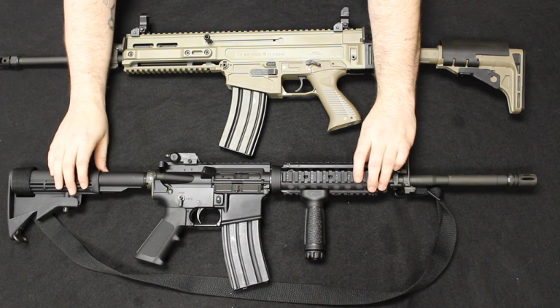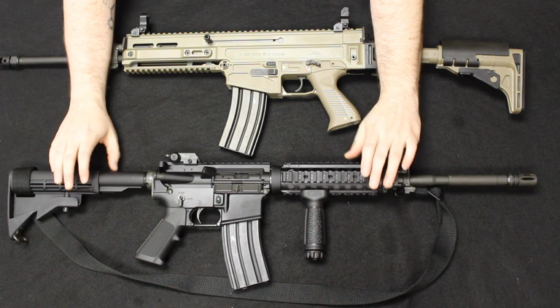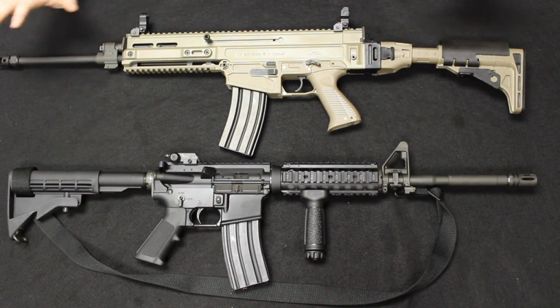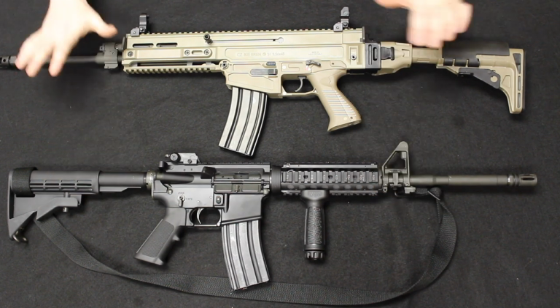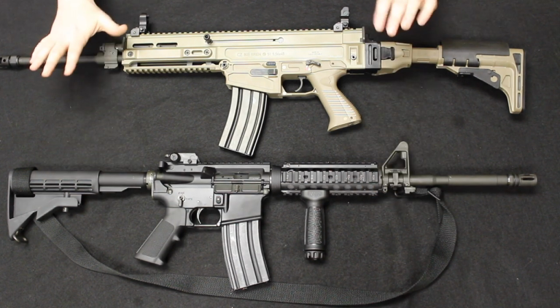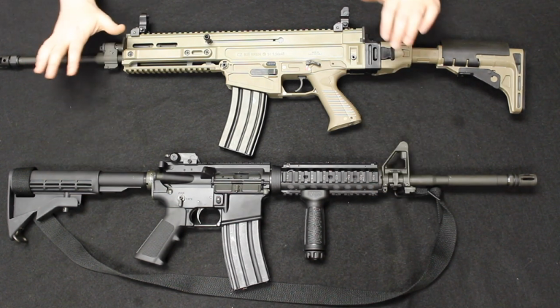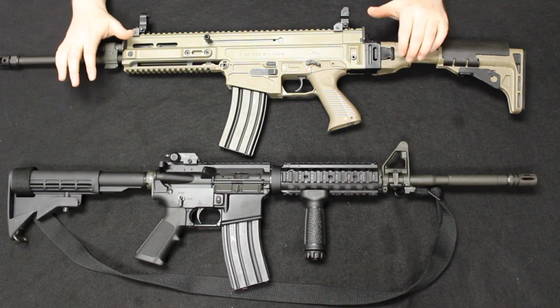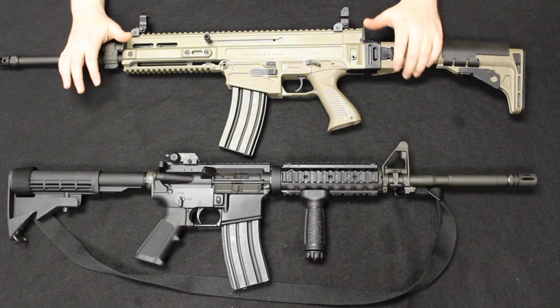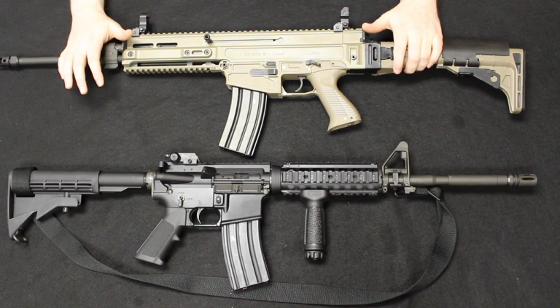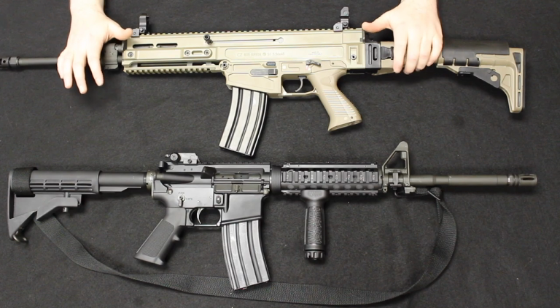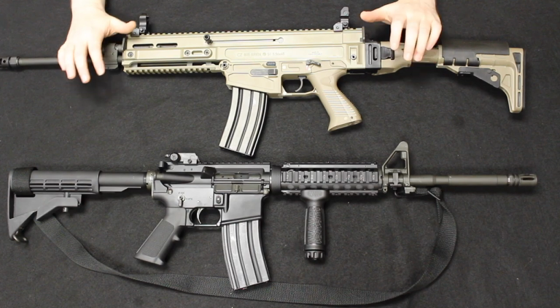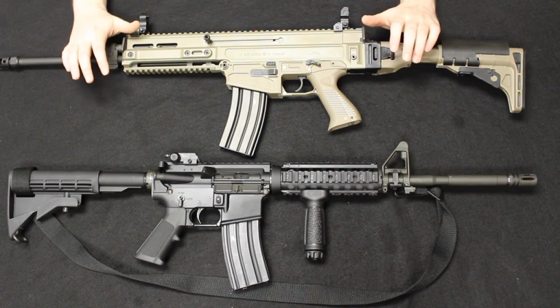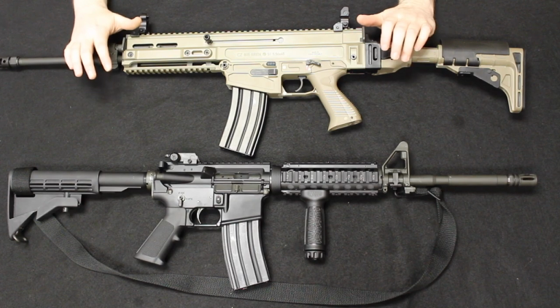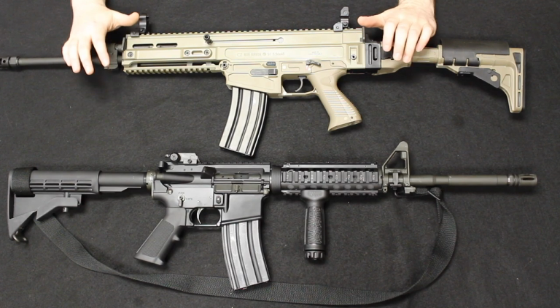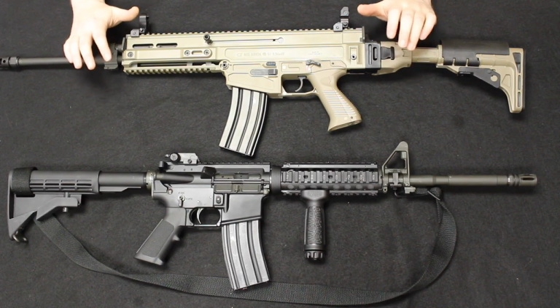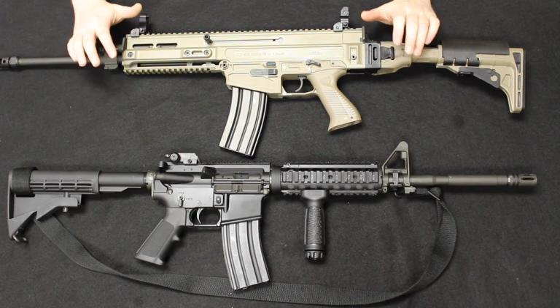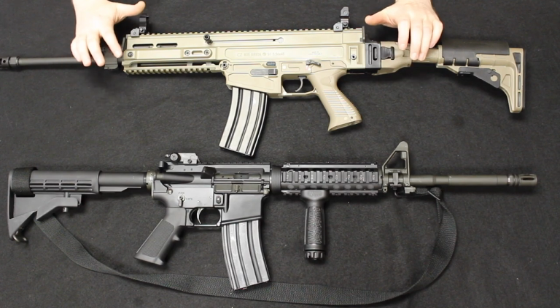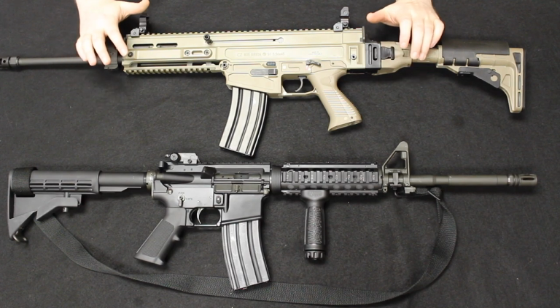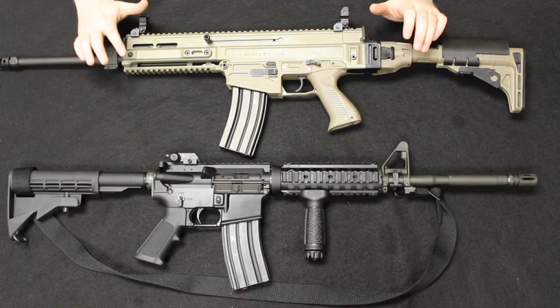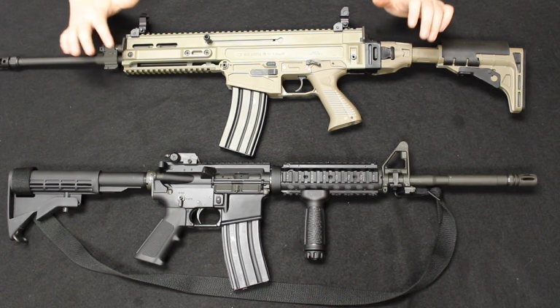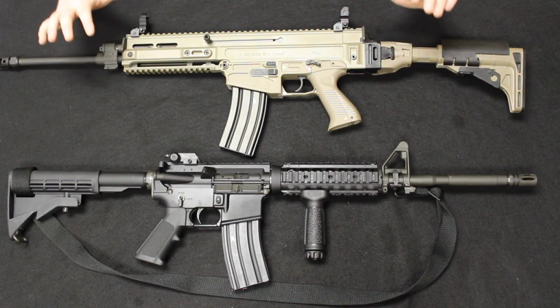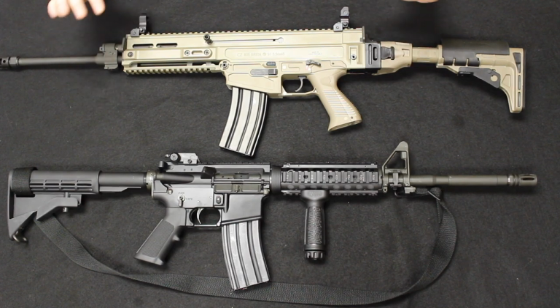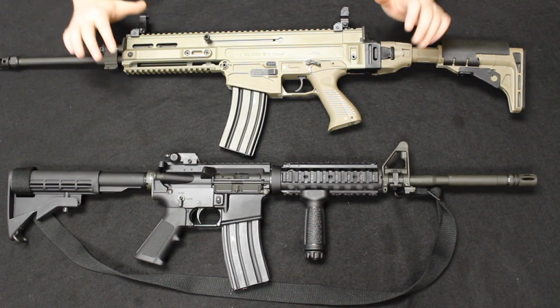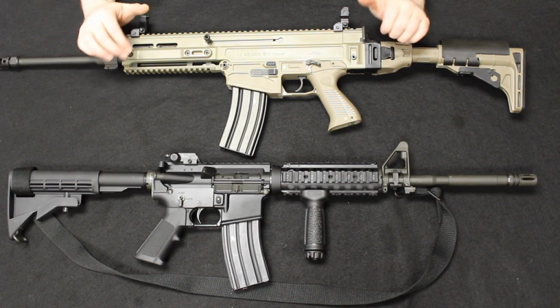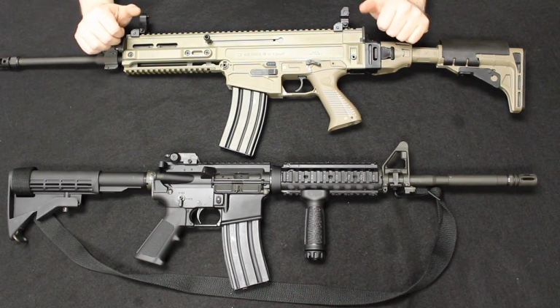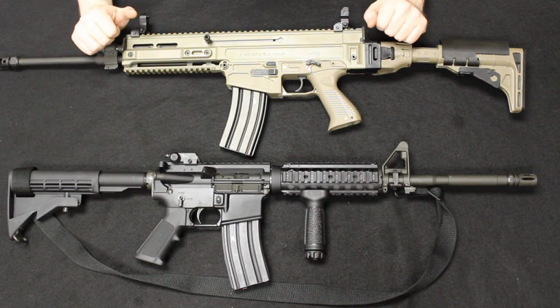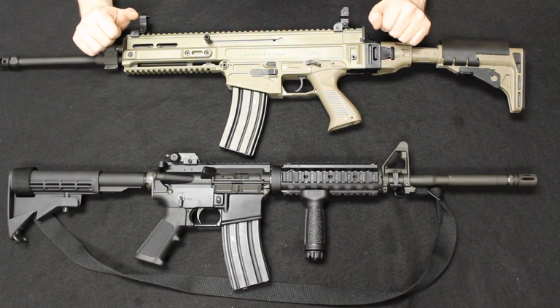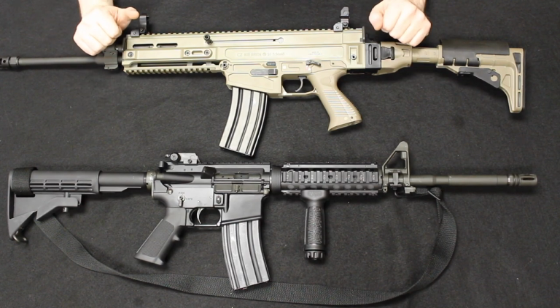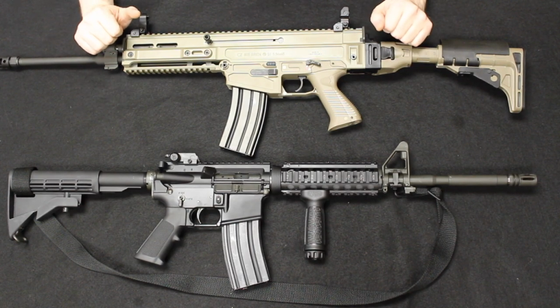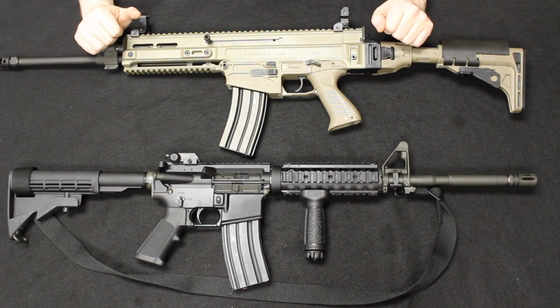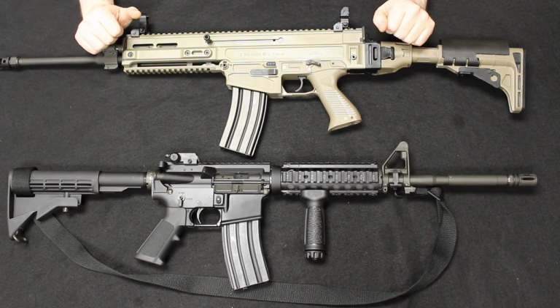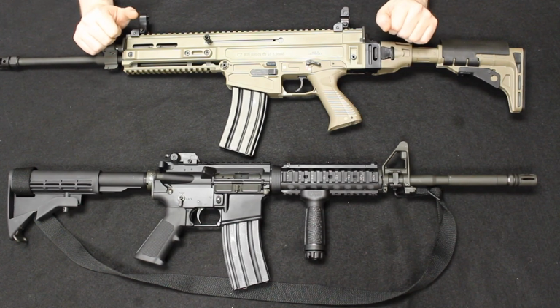When we get into the spring, we will do a shooting comparison. For right now, it's just a tabletop review.